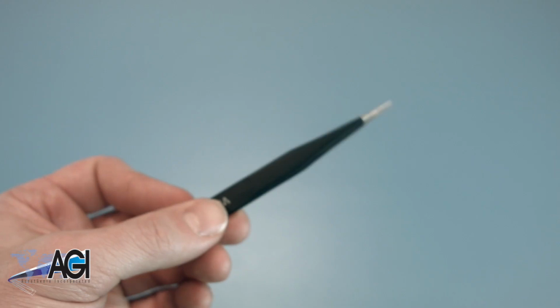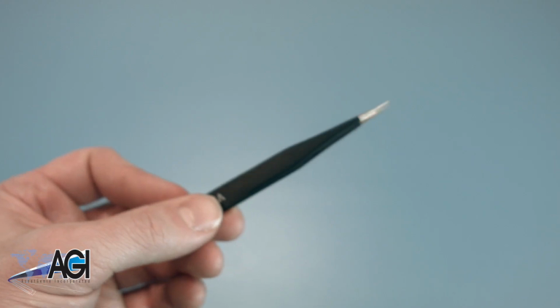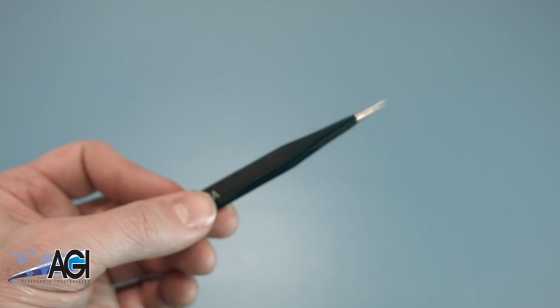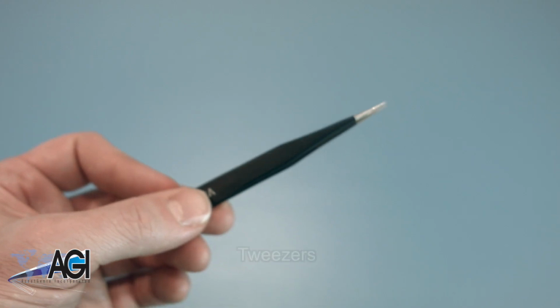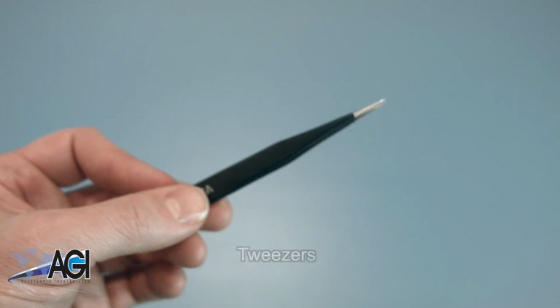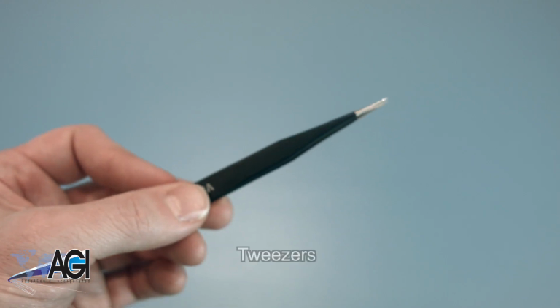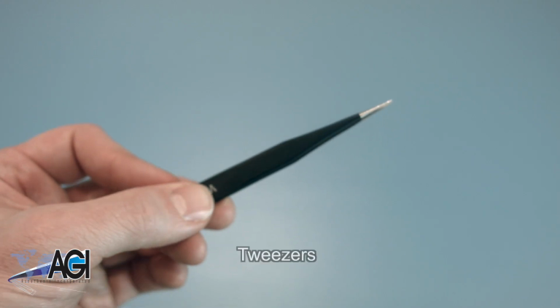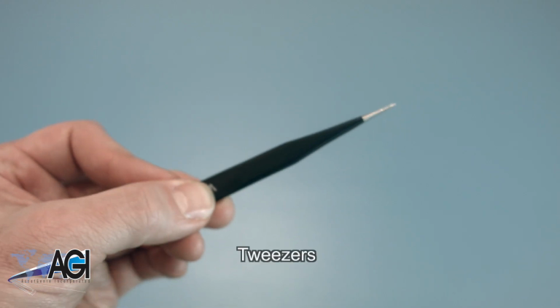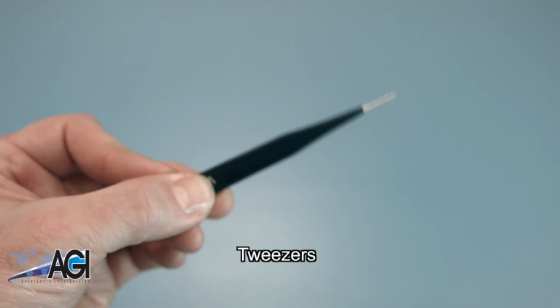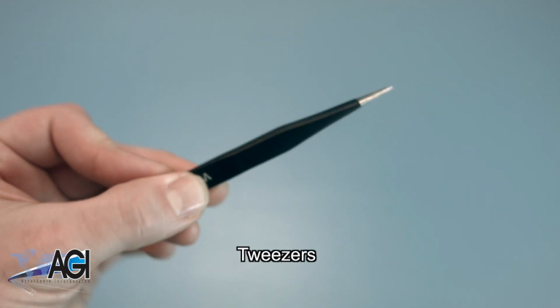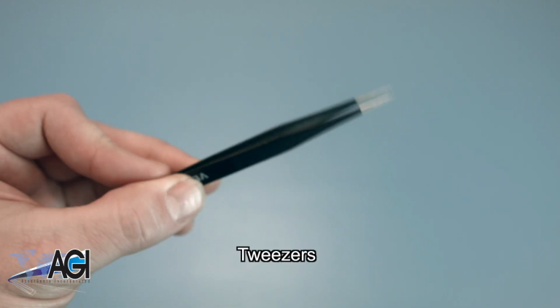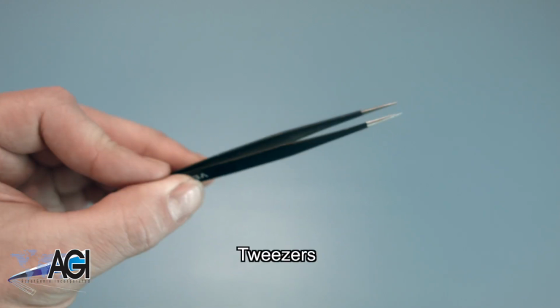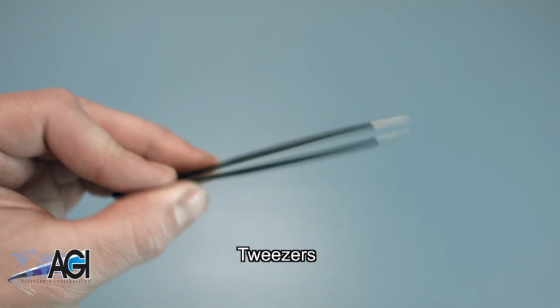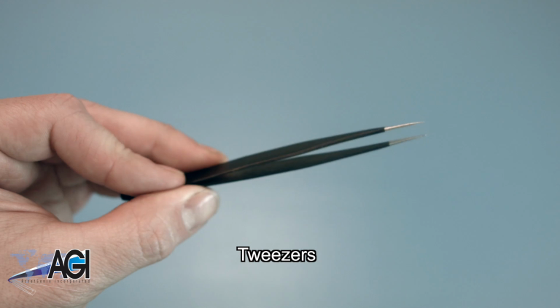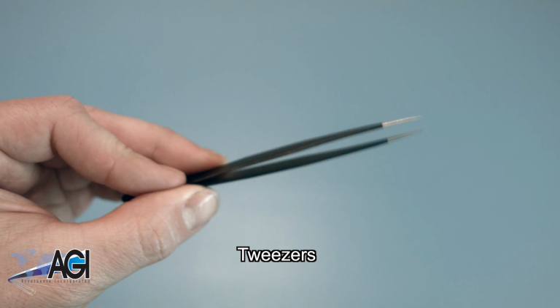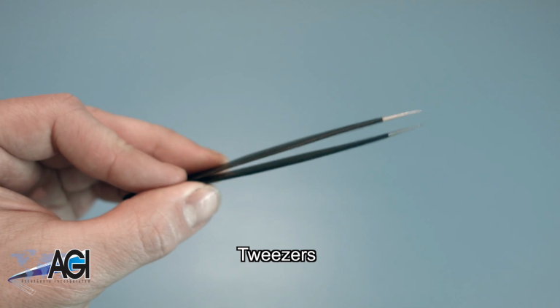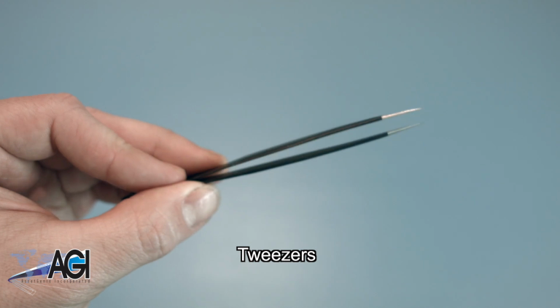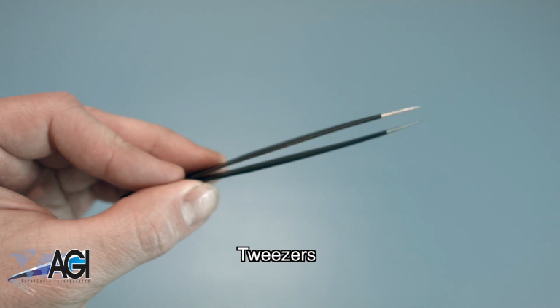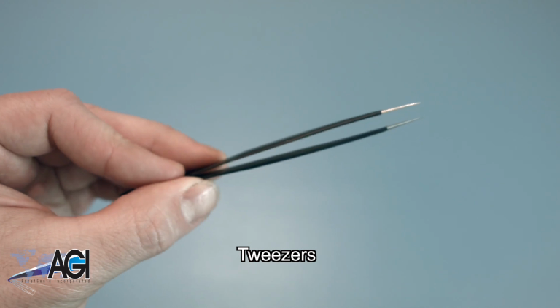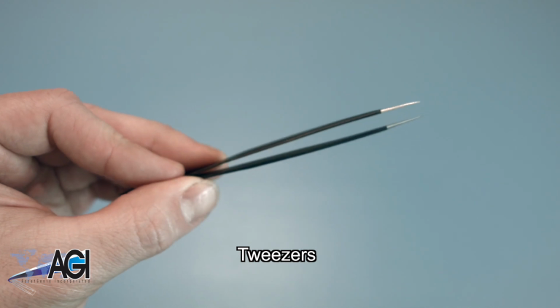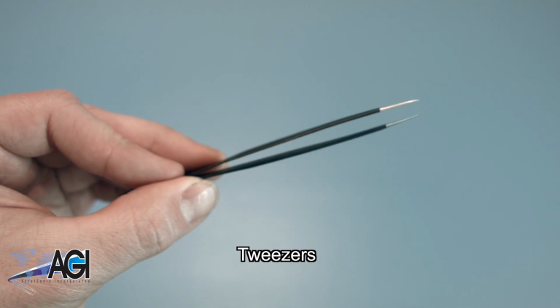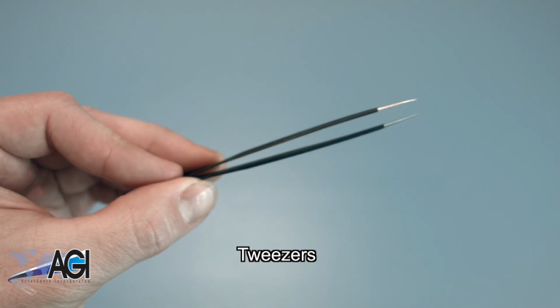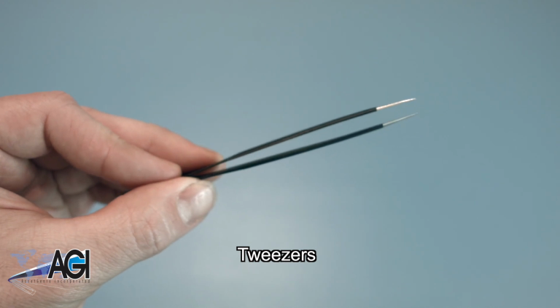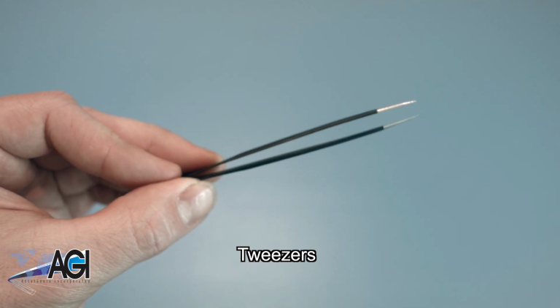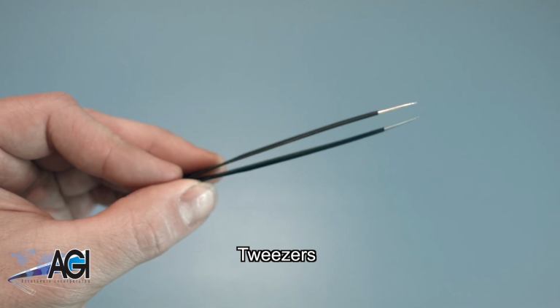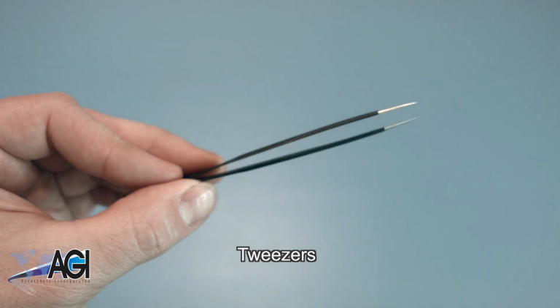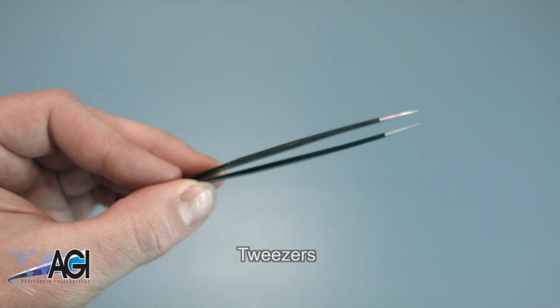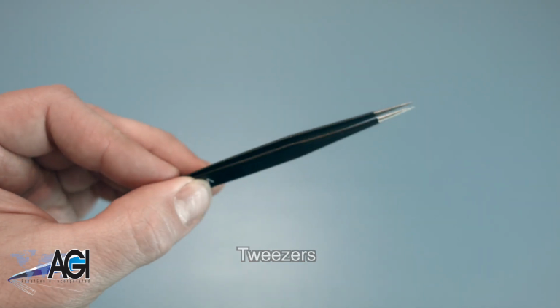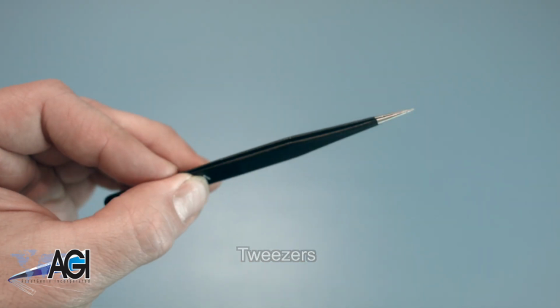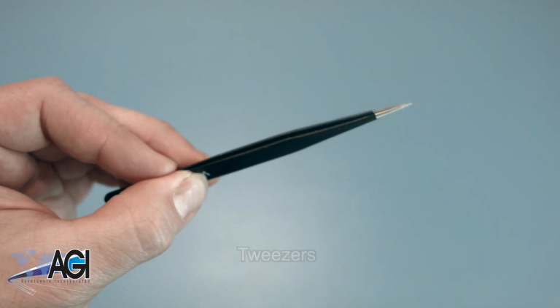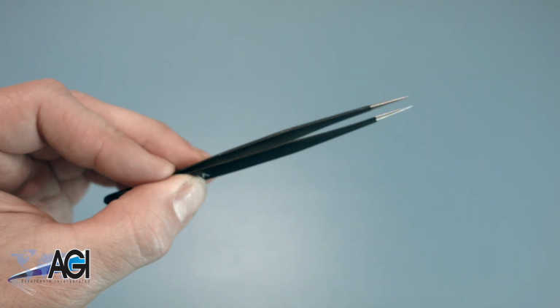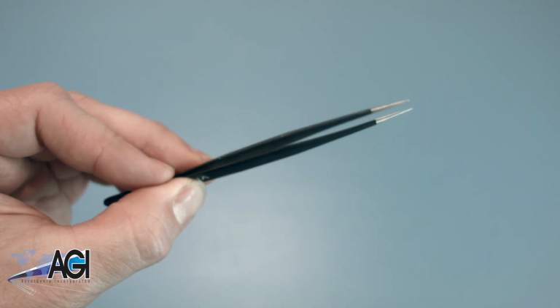If you have tweezers, you may also want to have them handy, as they may be useful when dealing with small parts.